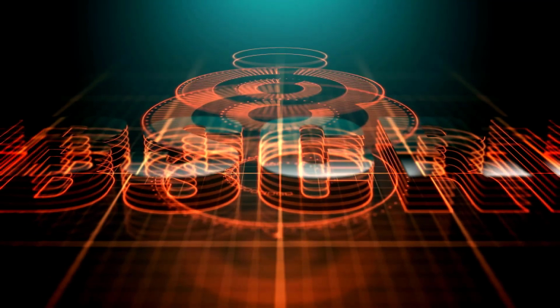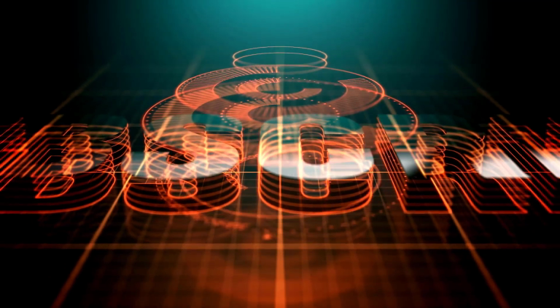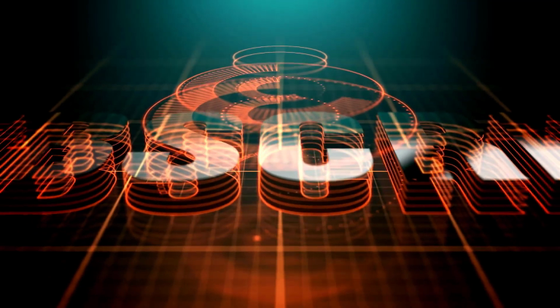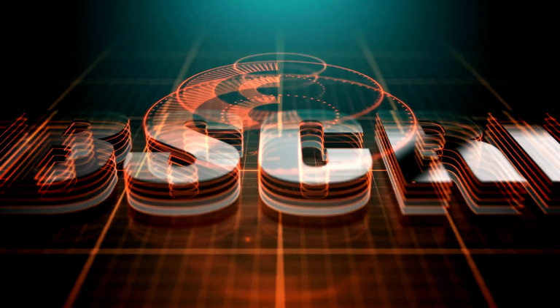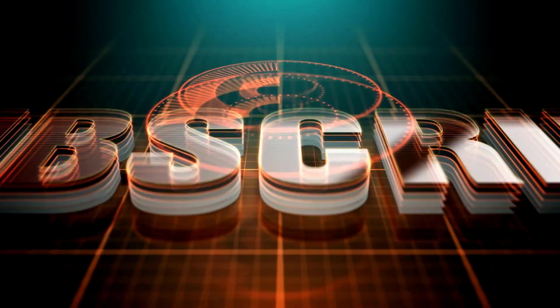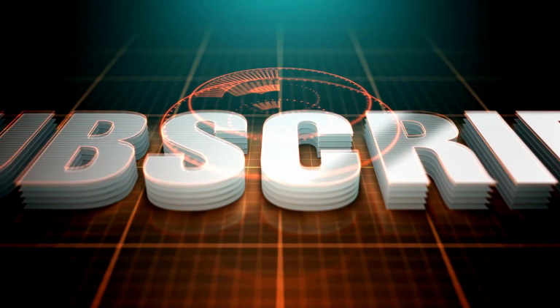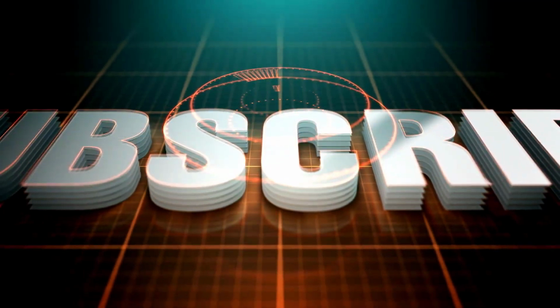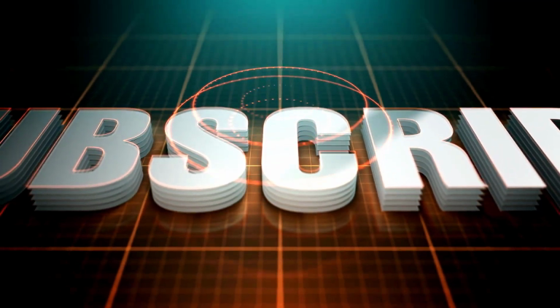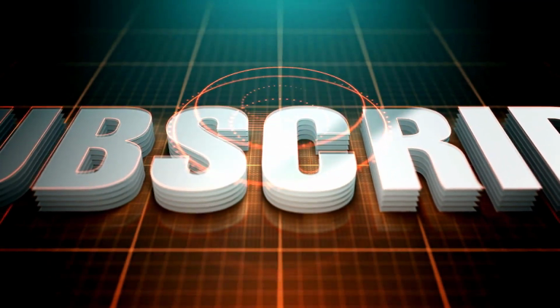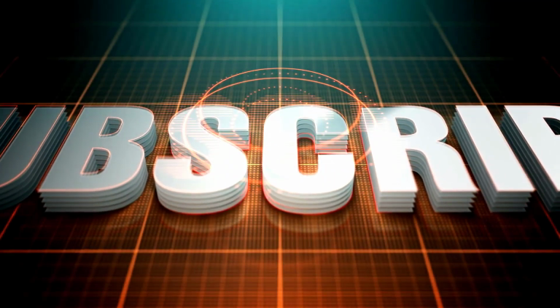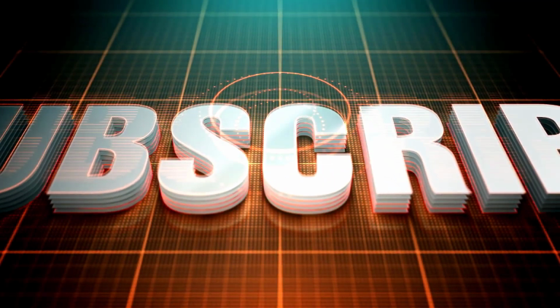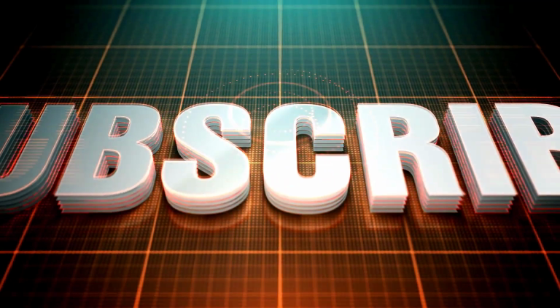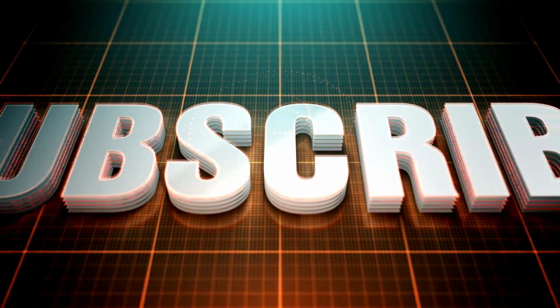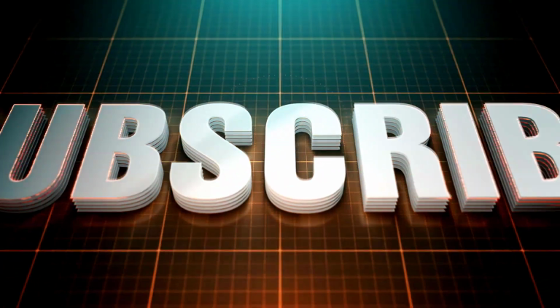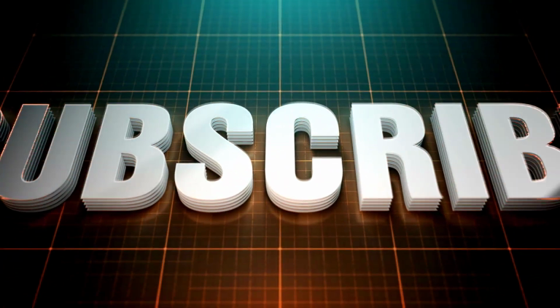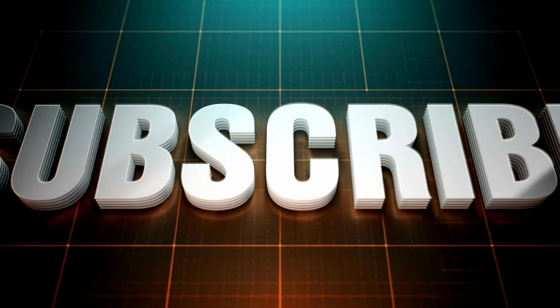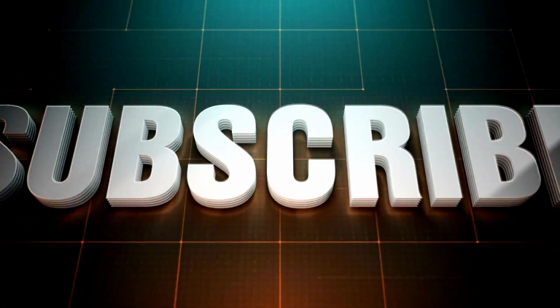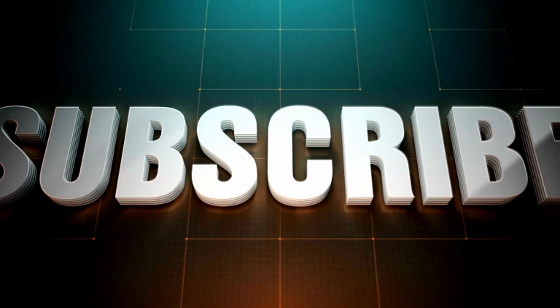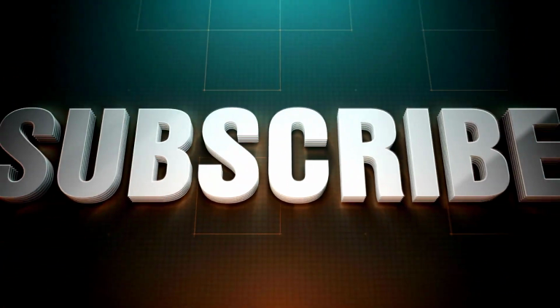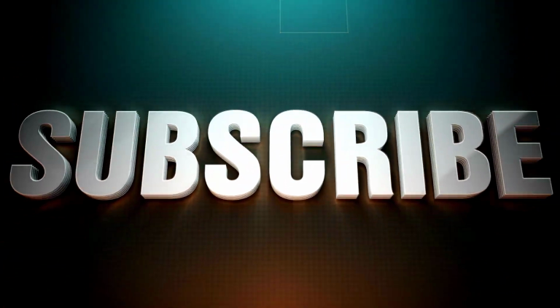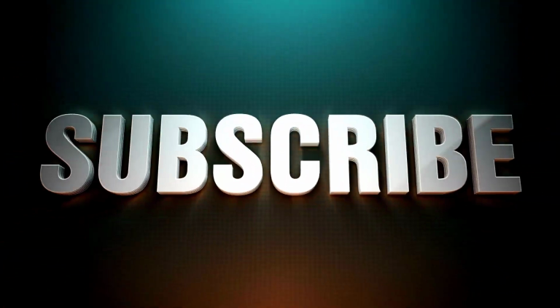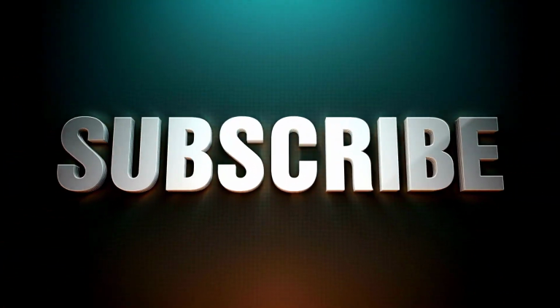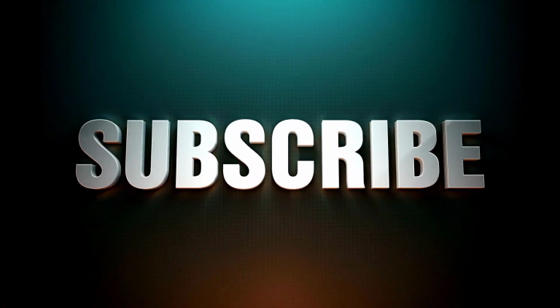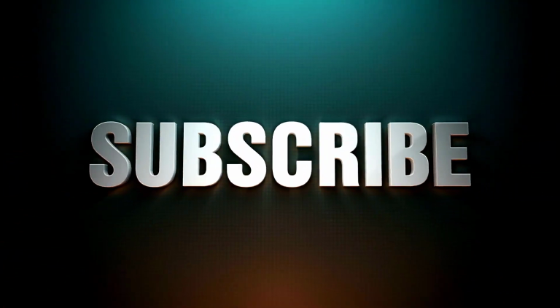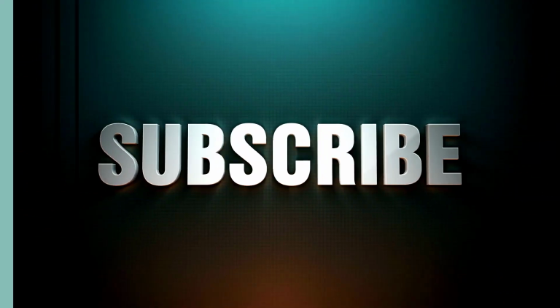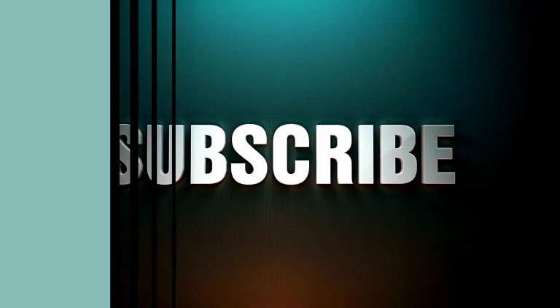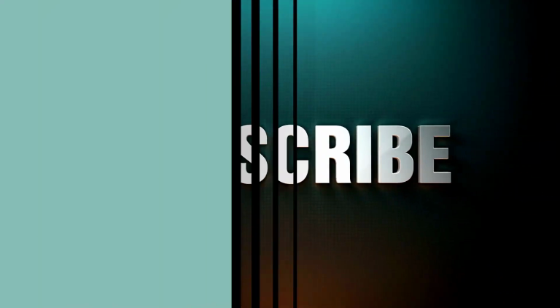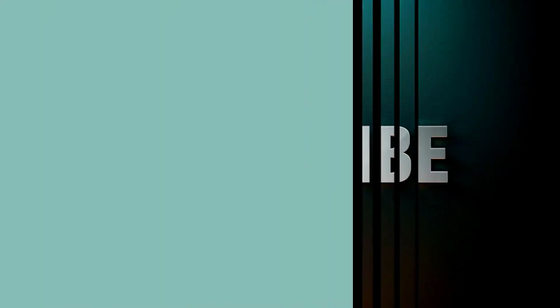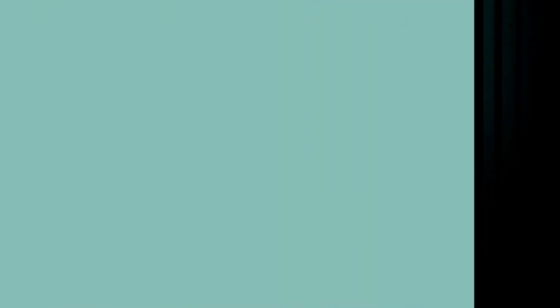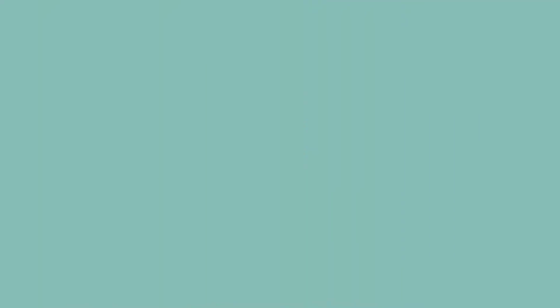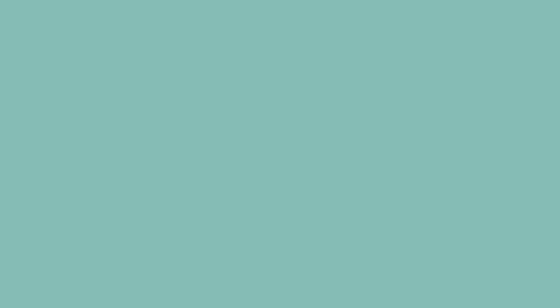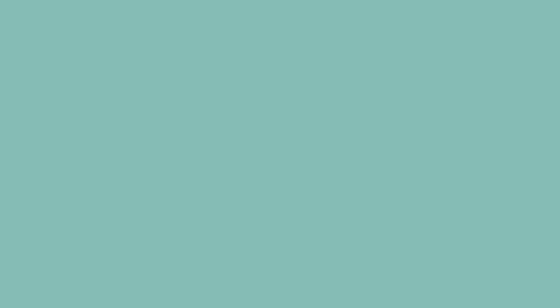That's it for today. Subscribe for more.